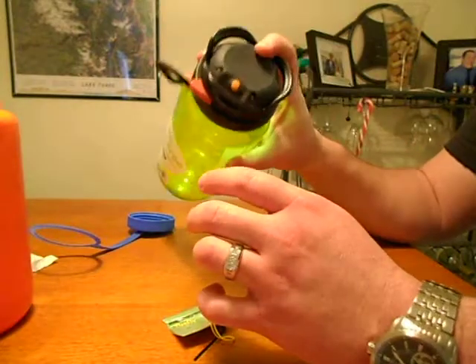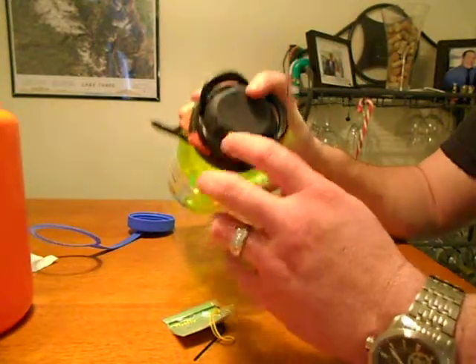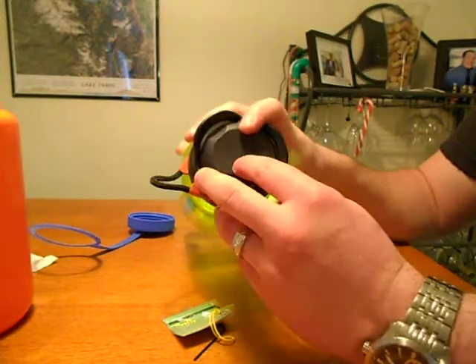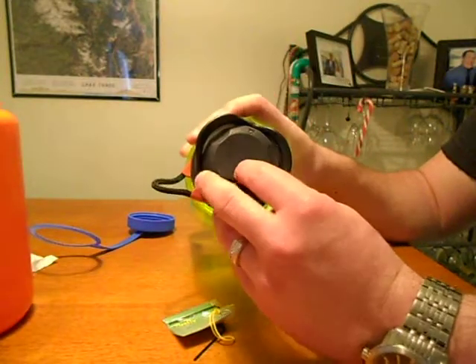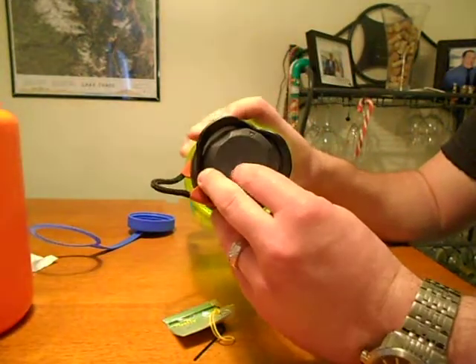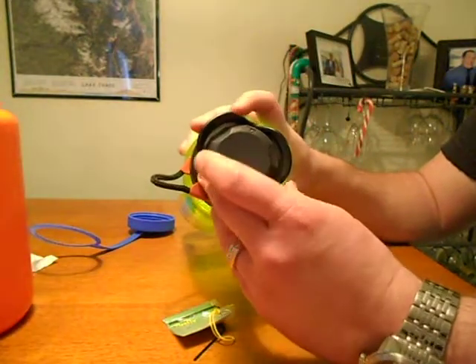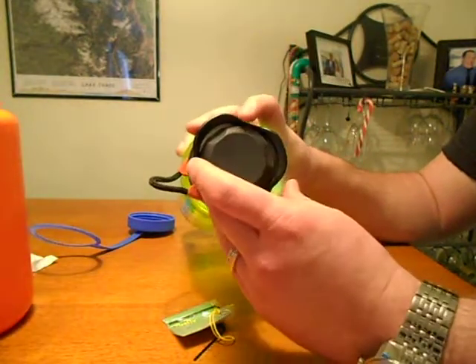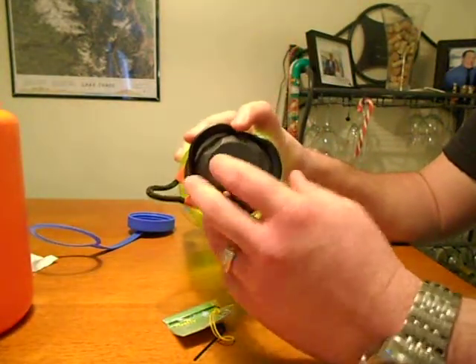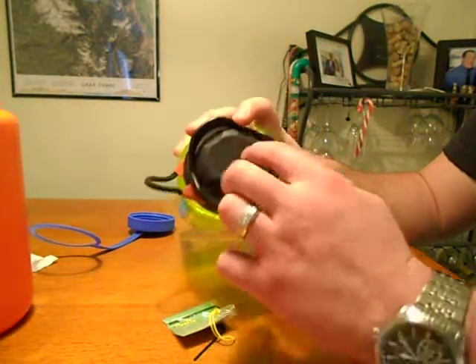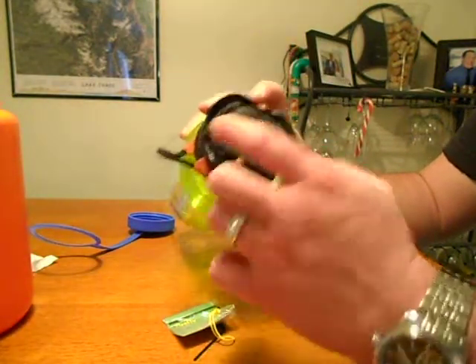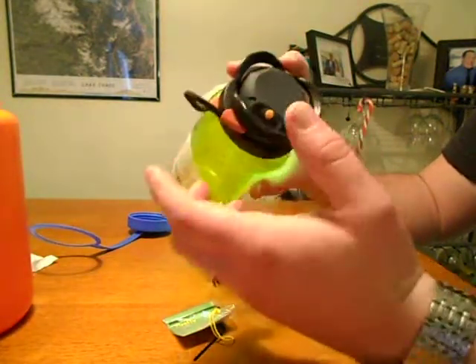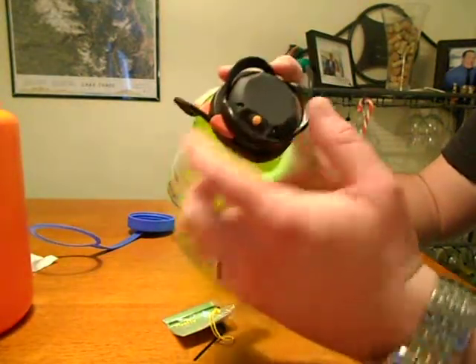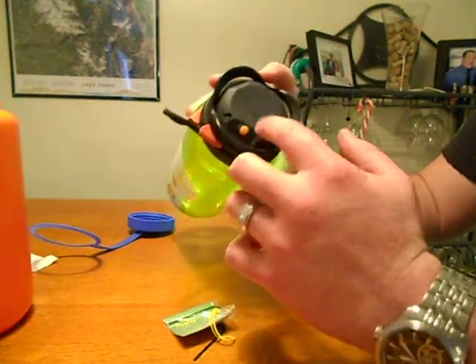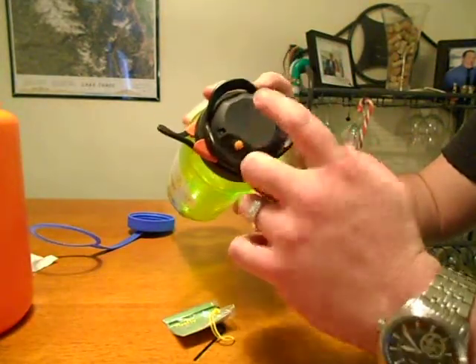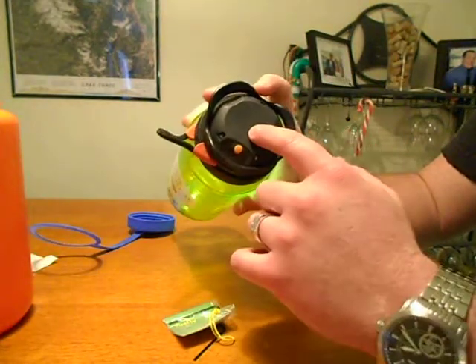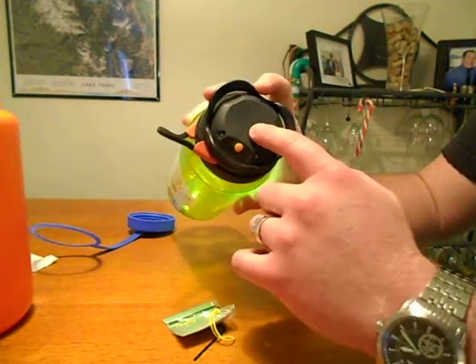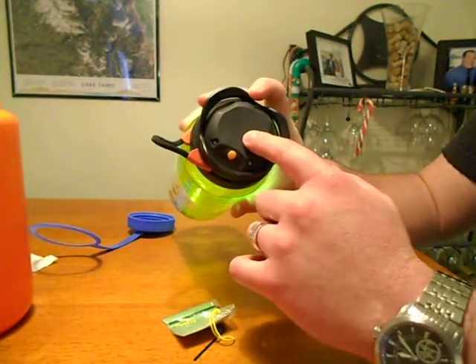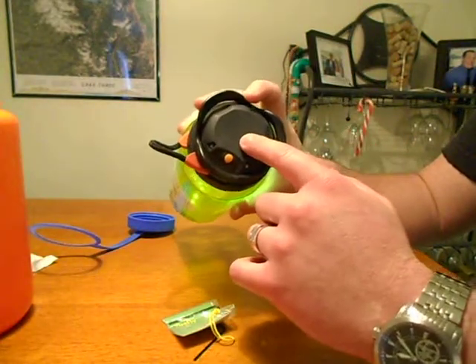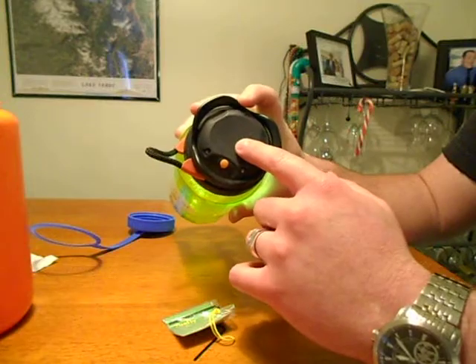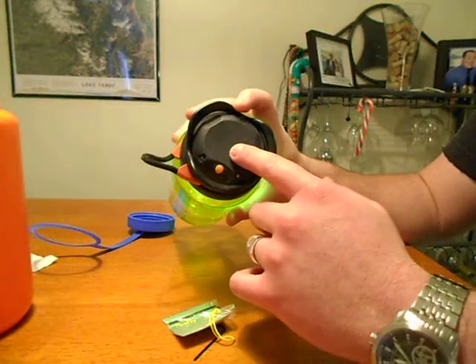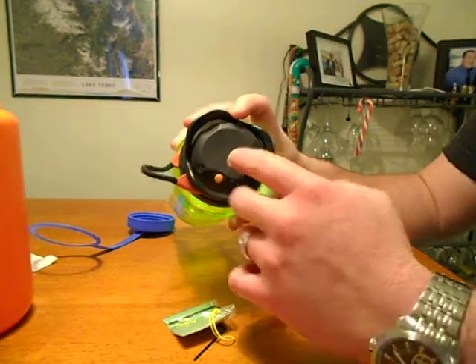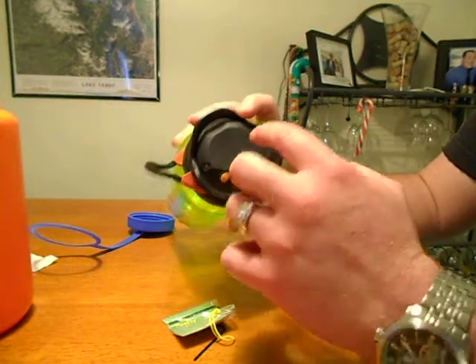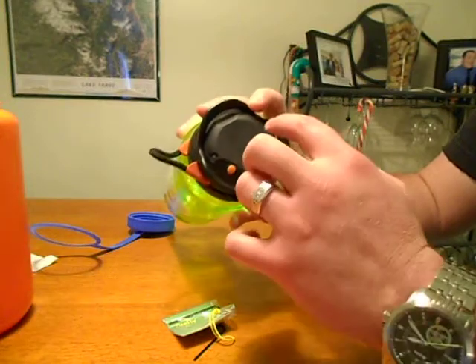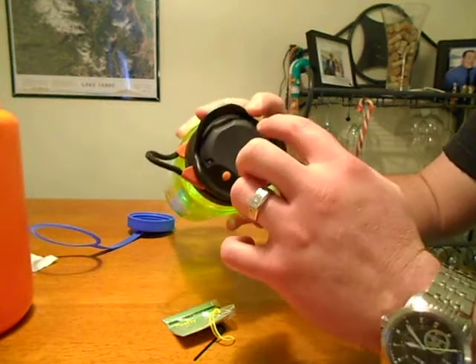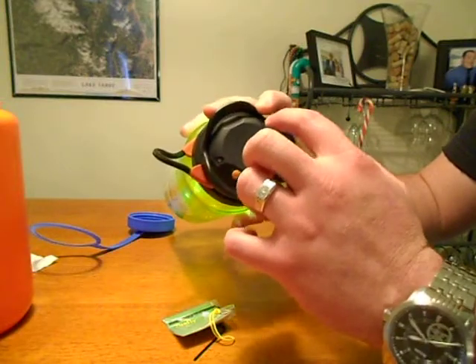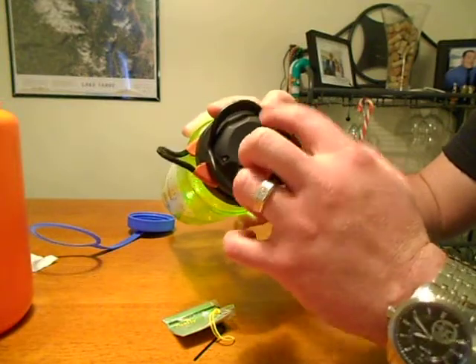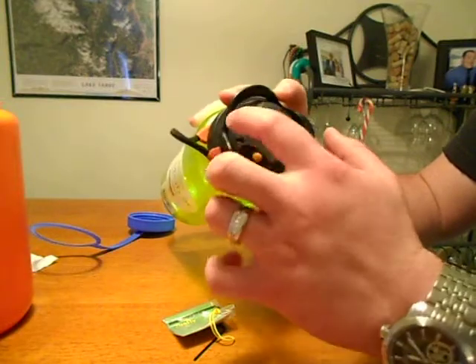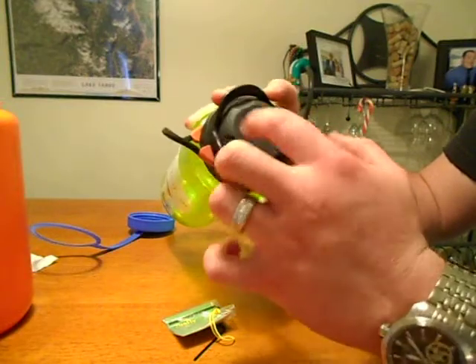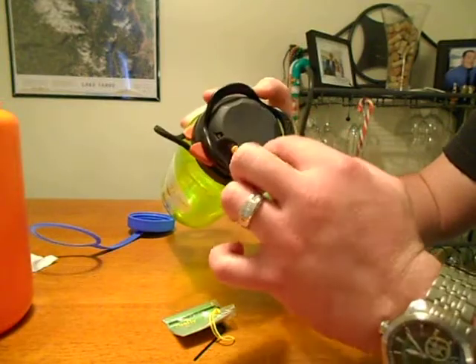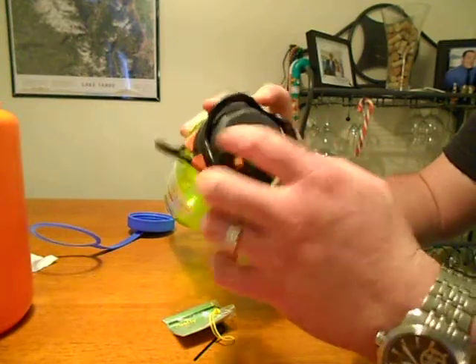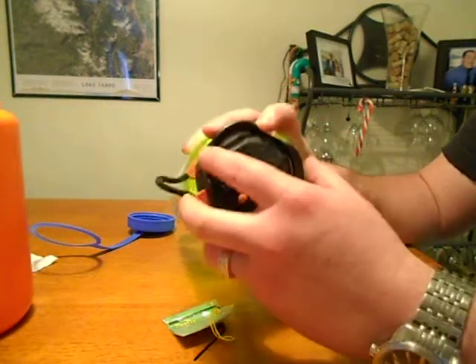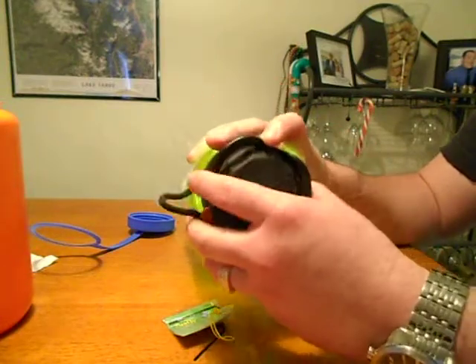It just has this battery lid here. It takes three AAA batteries, with three screws holding that on.